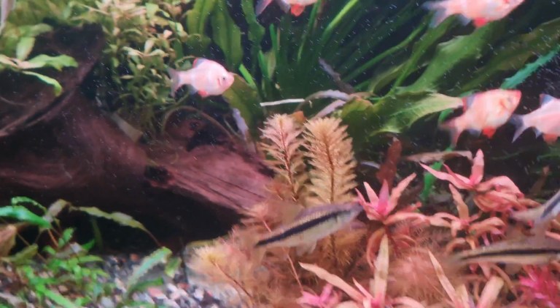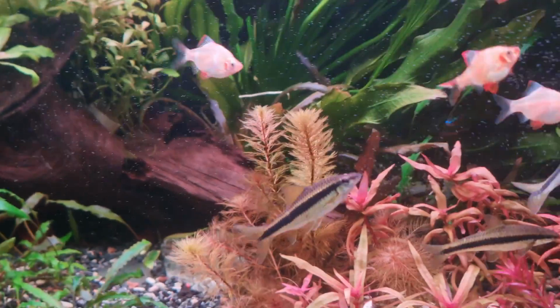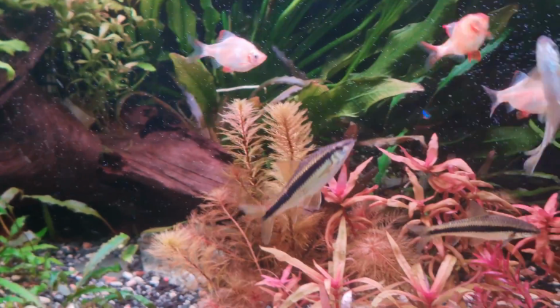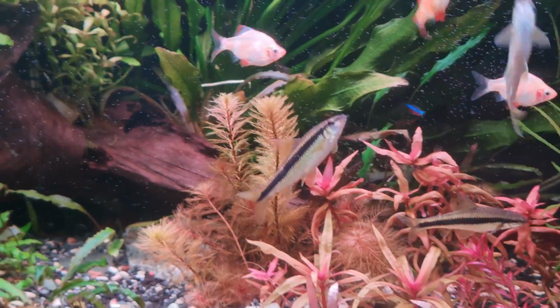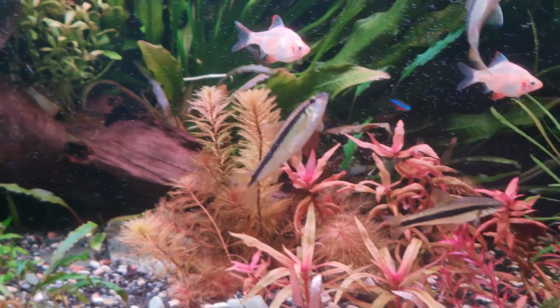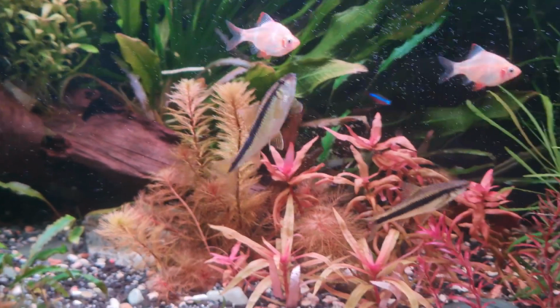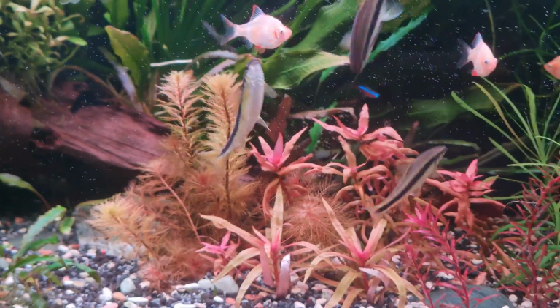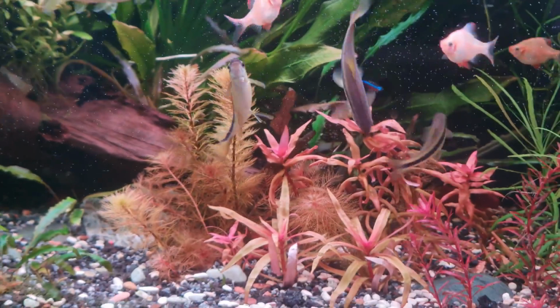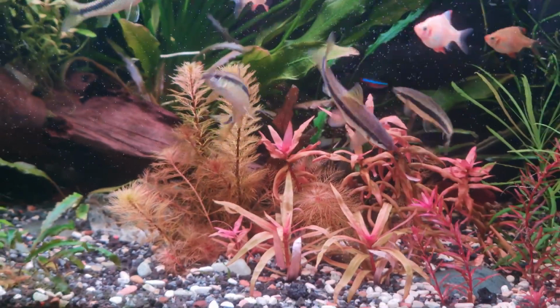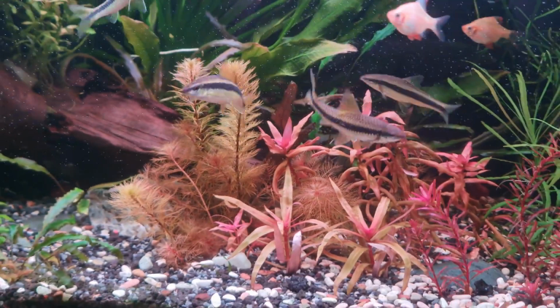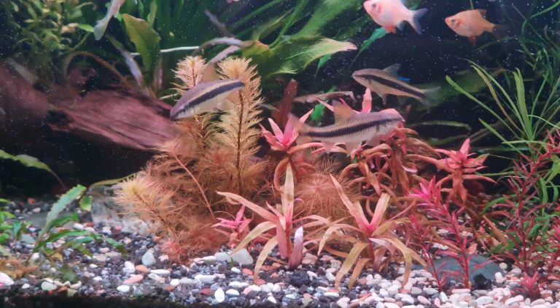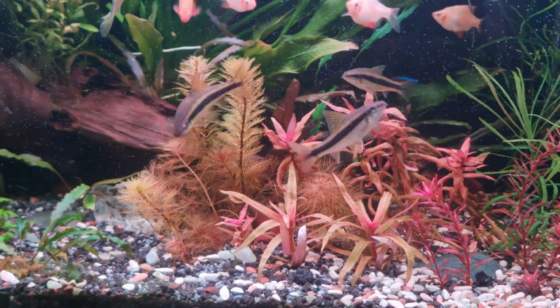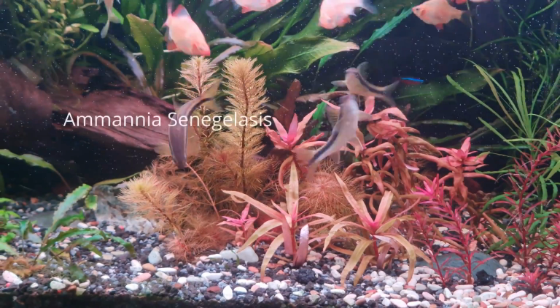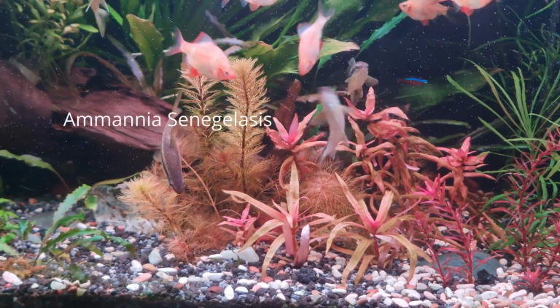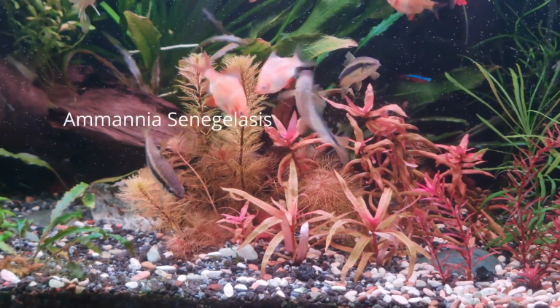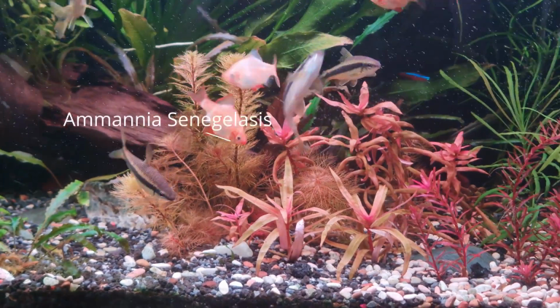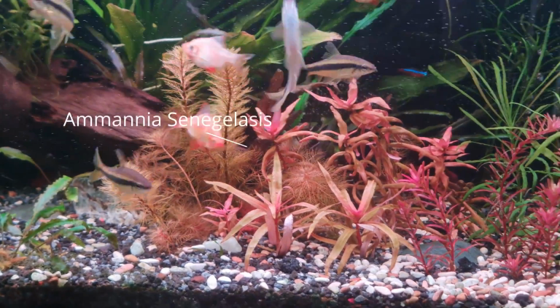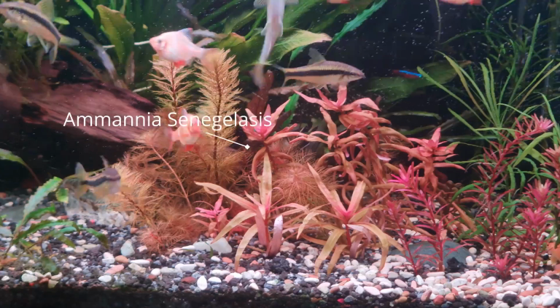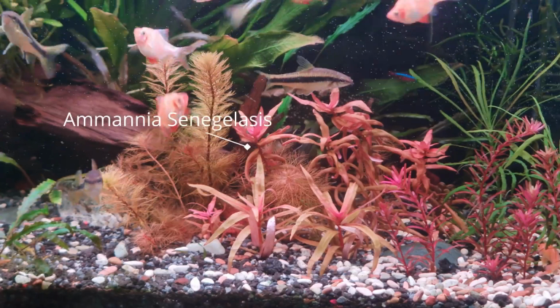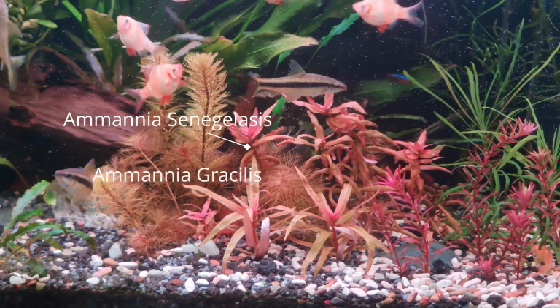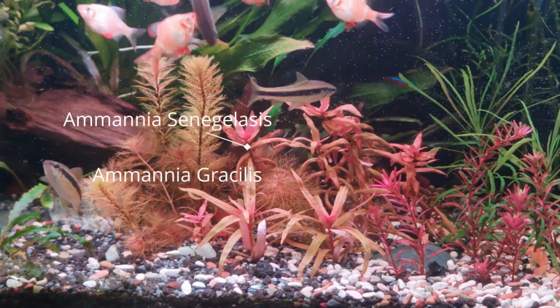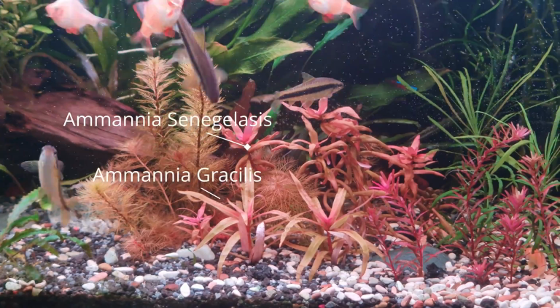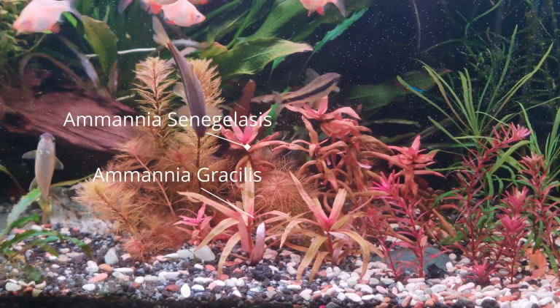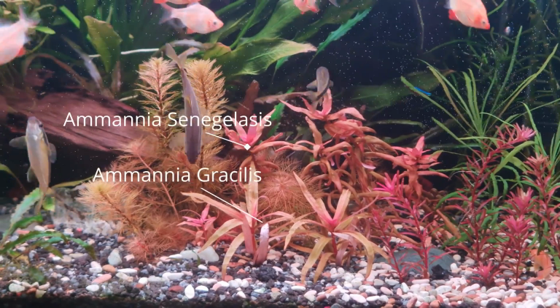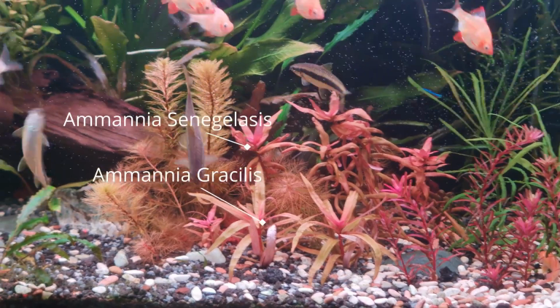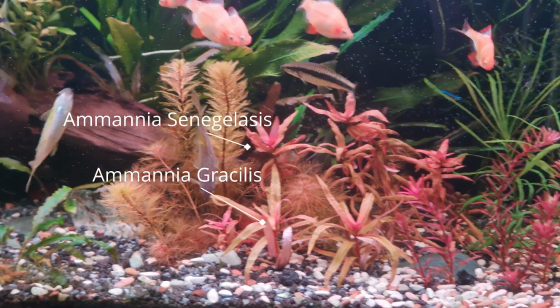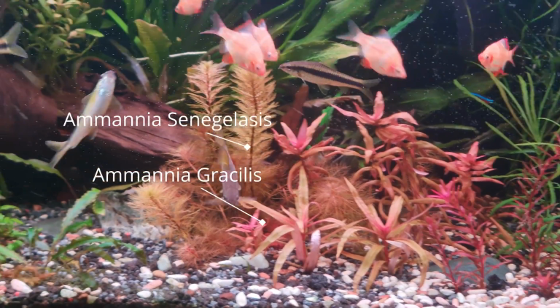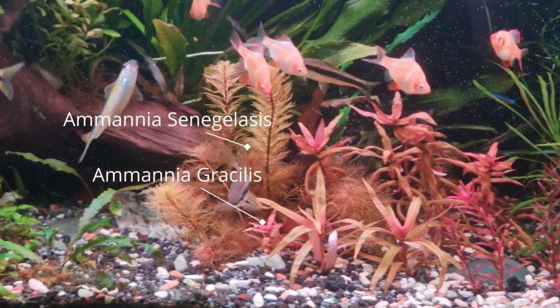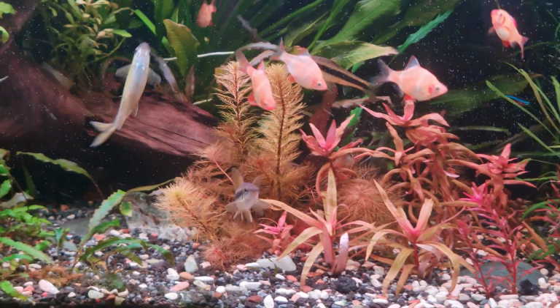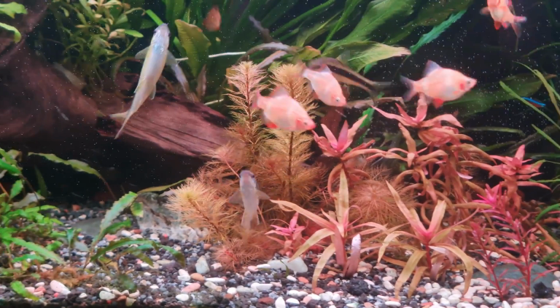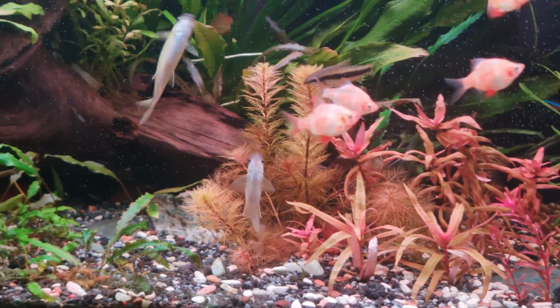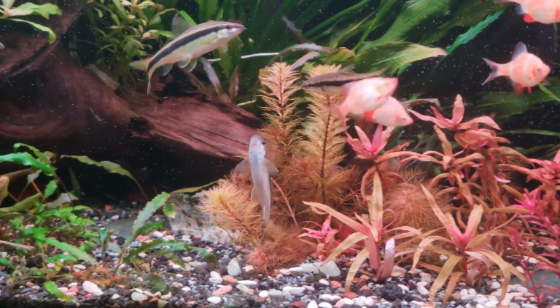Let's talk about one of the elephants in the room: Ammania senegalensis vs Ammania gracilis.